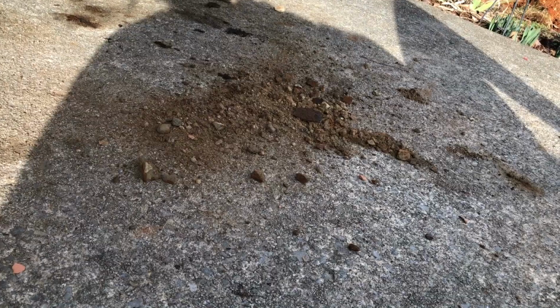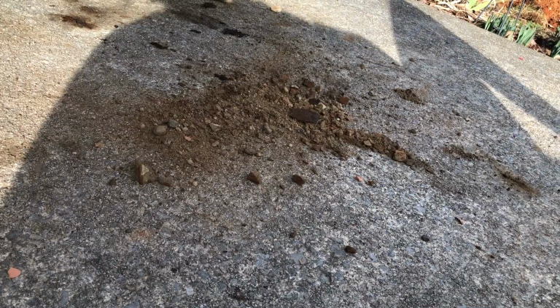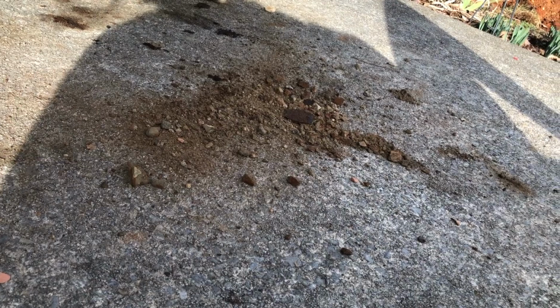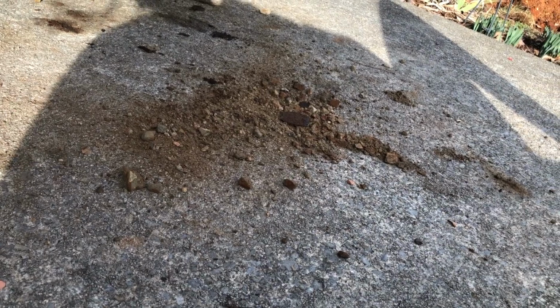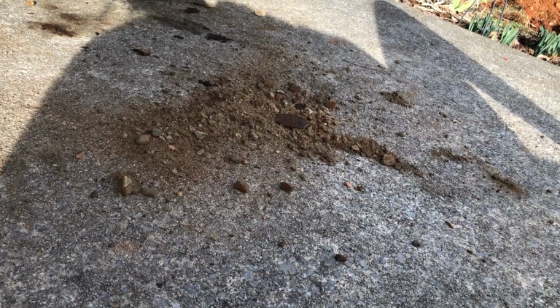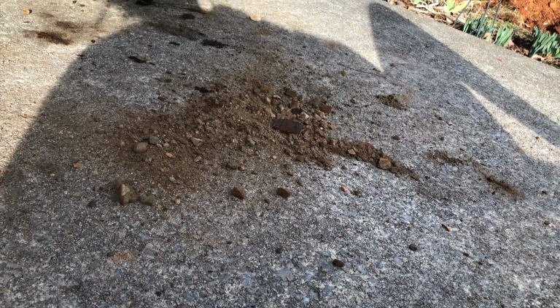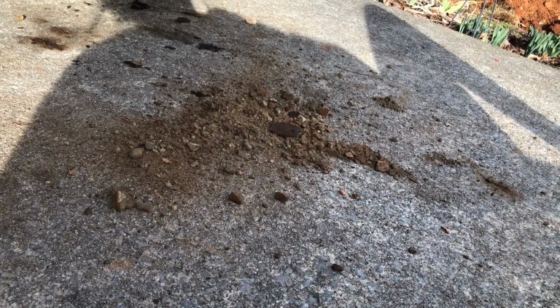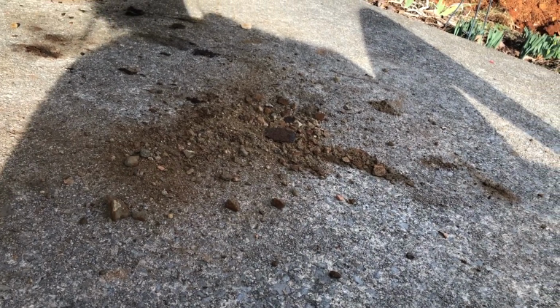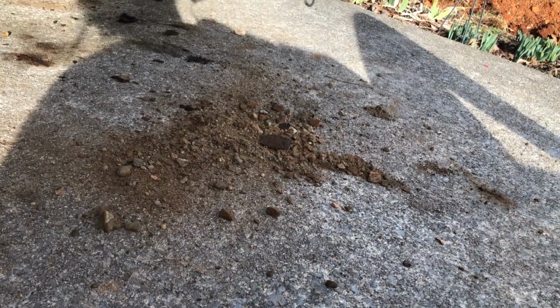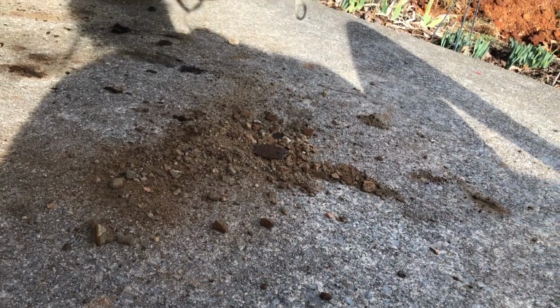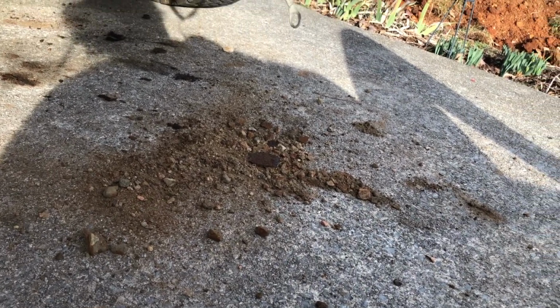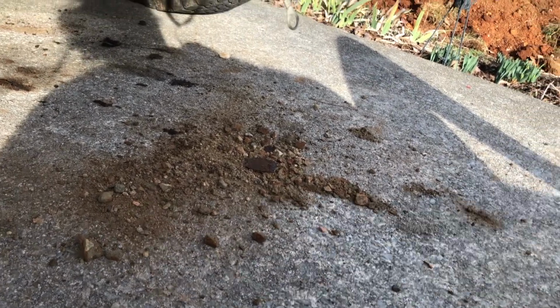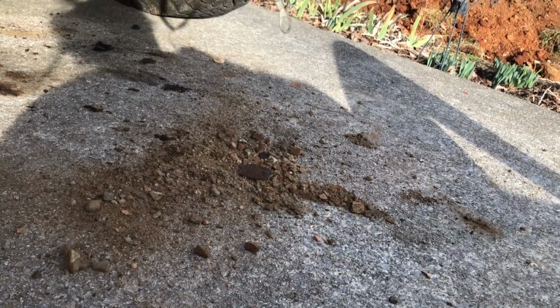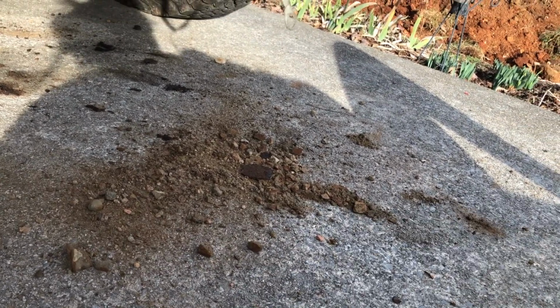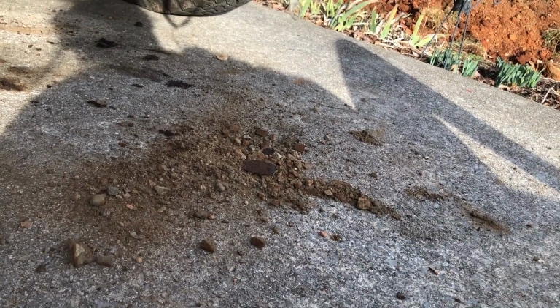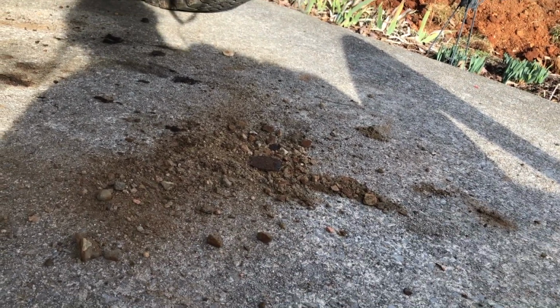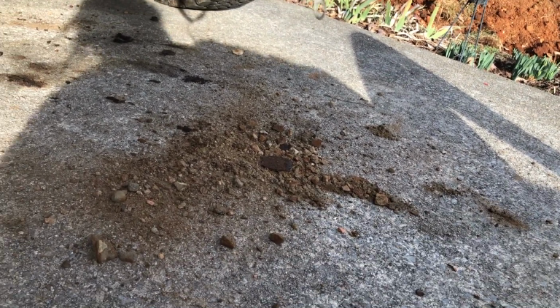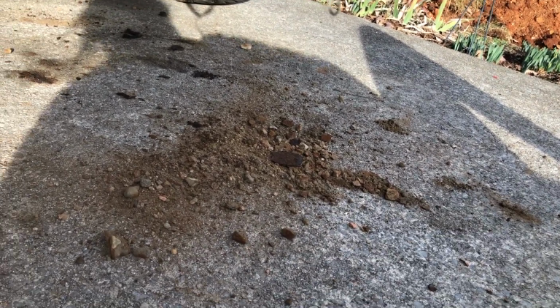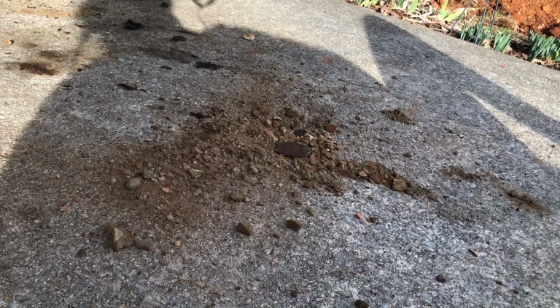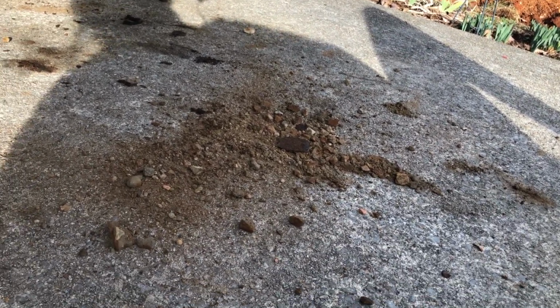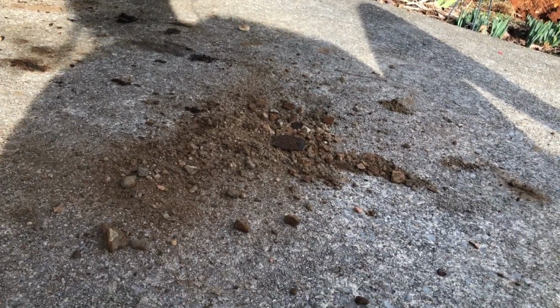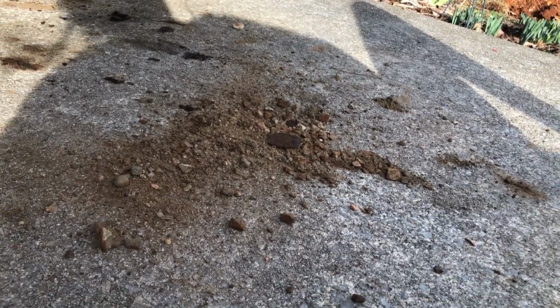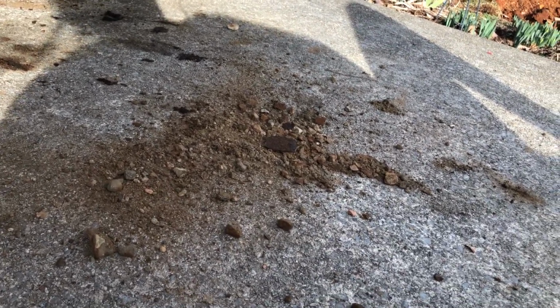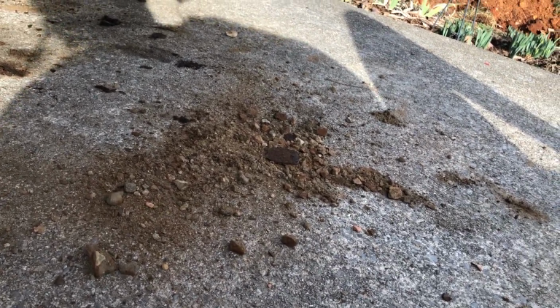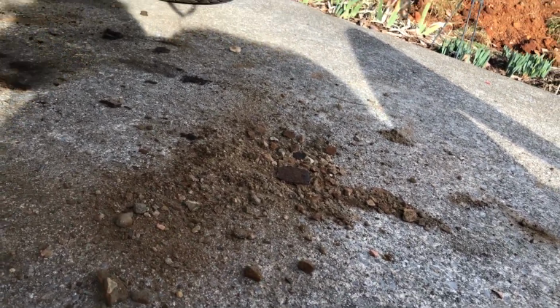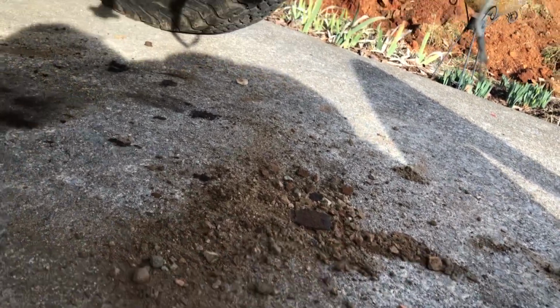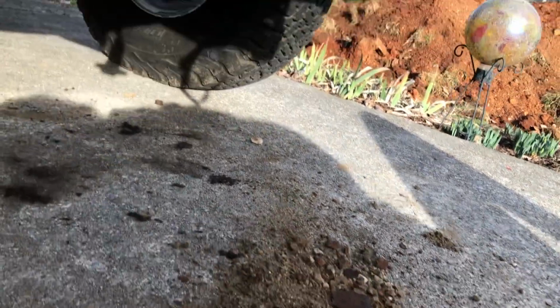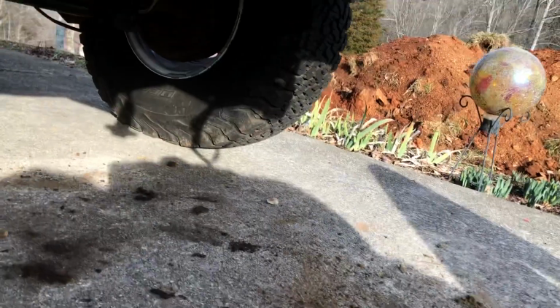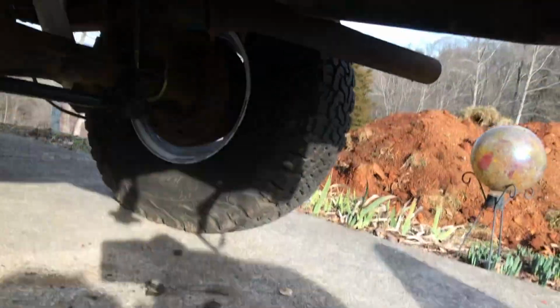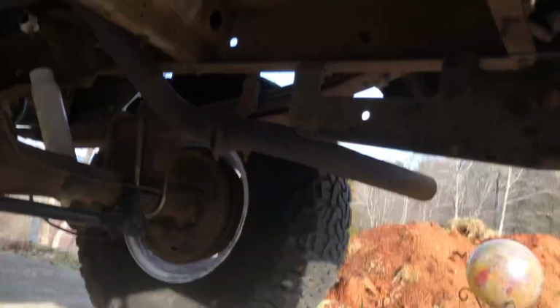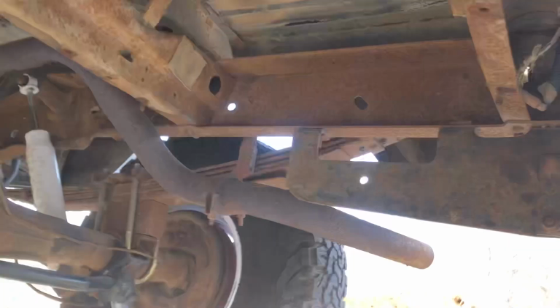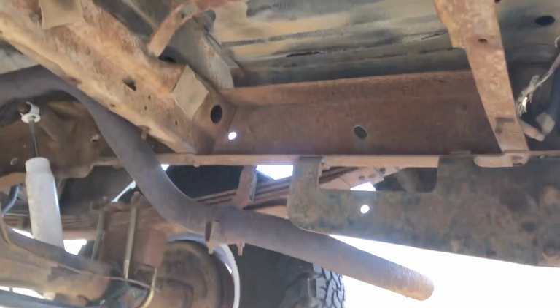I love the pile of dirt and gravel that falls out when I take the gas tank out. This truck has definitely had some fun.